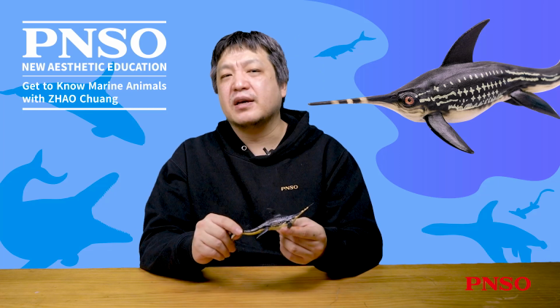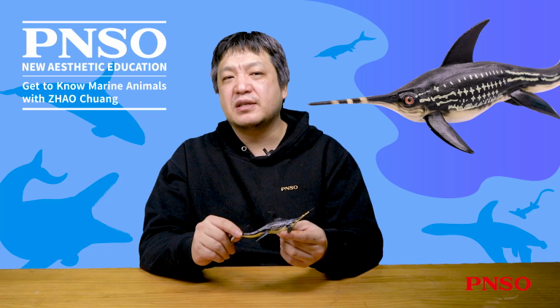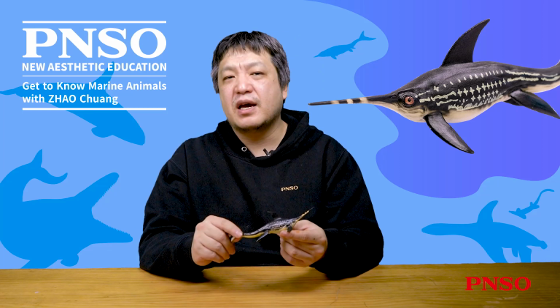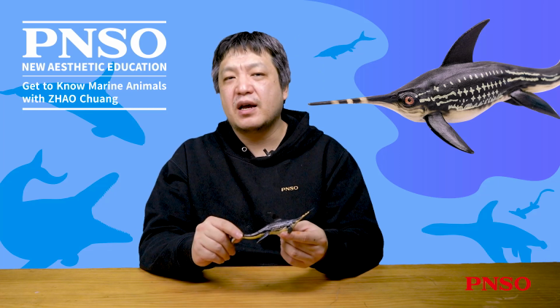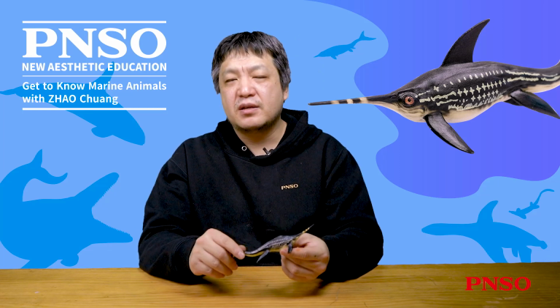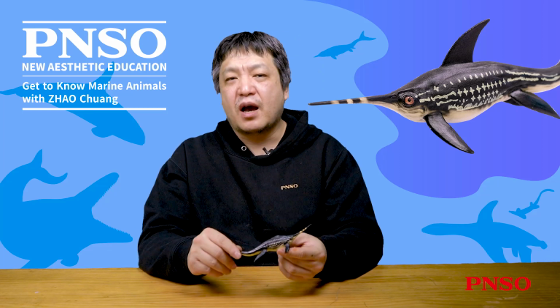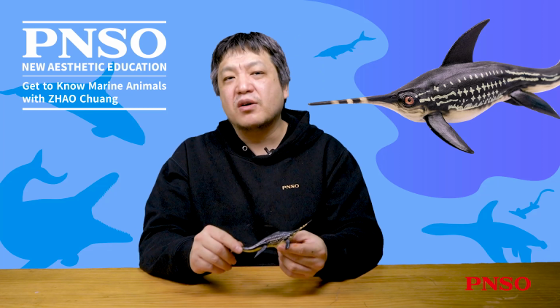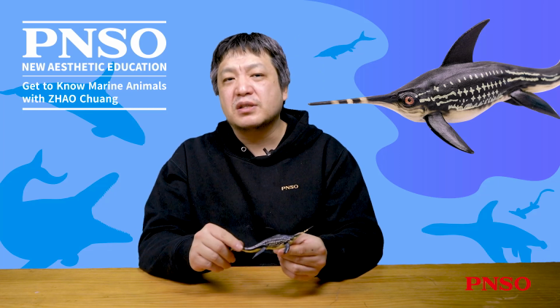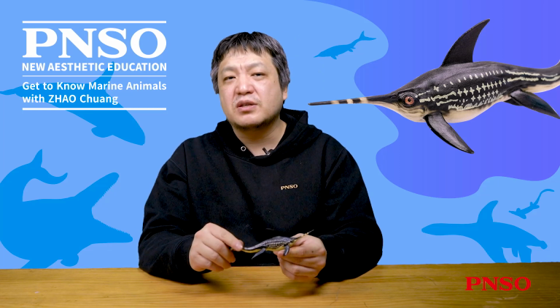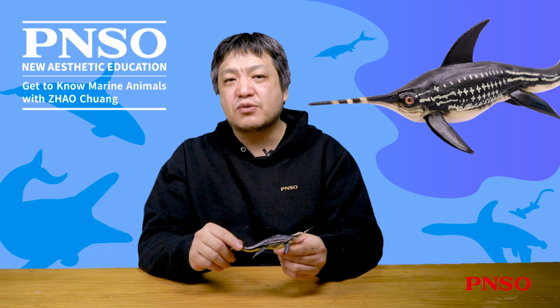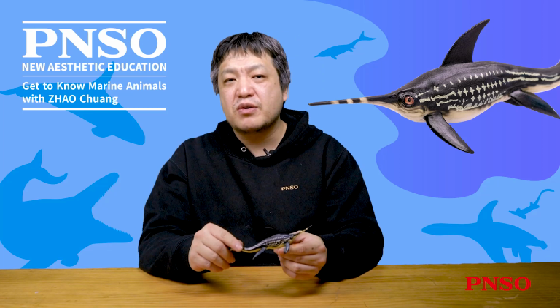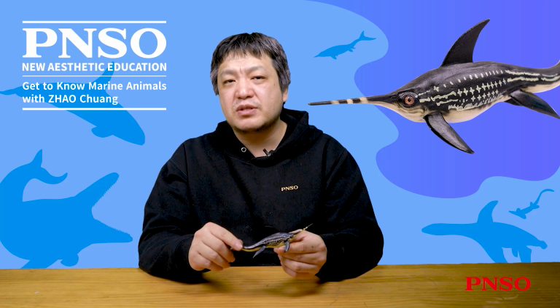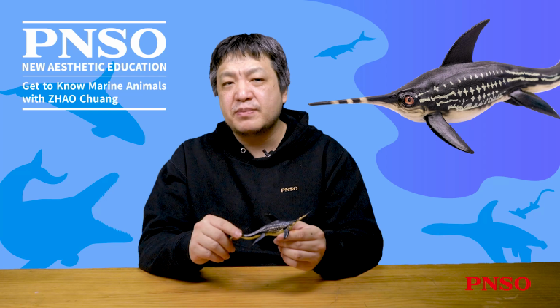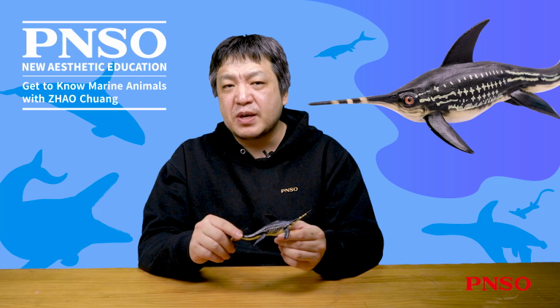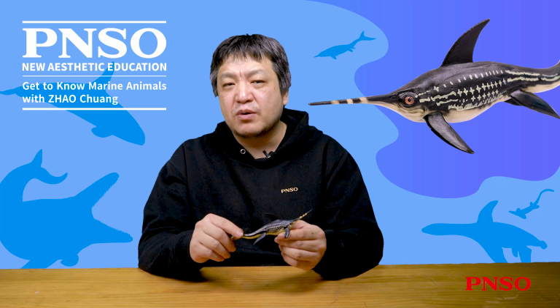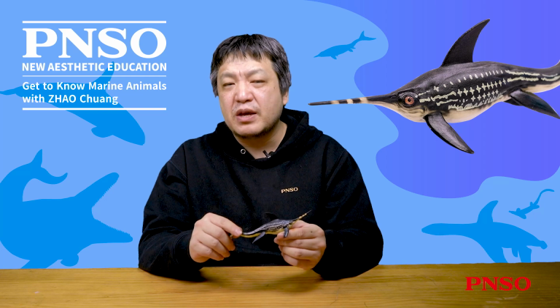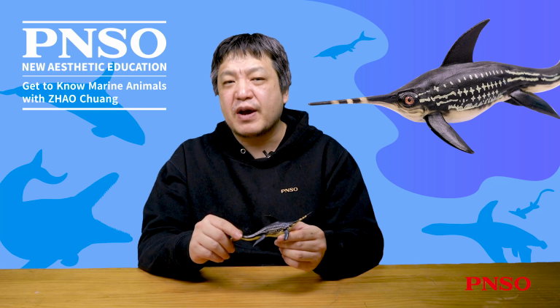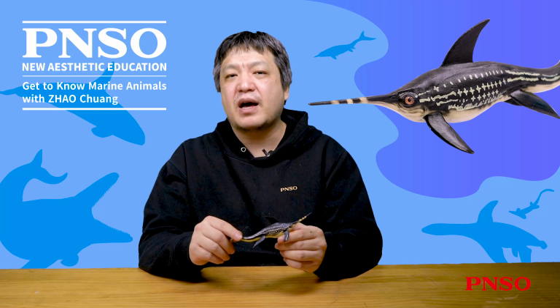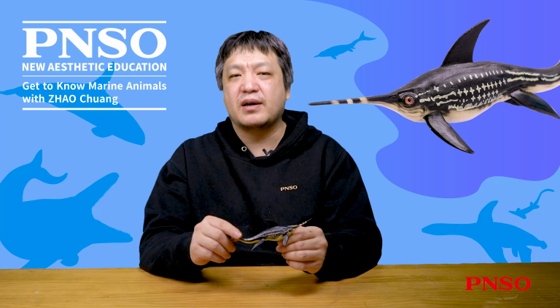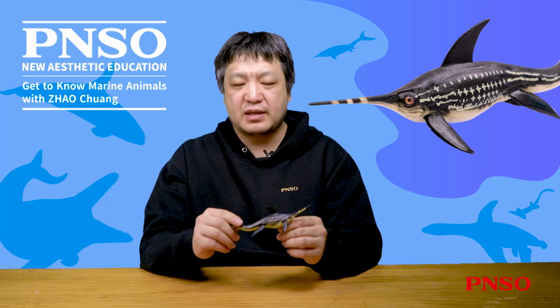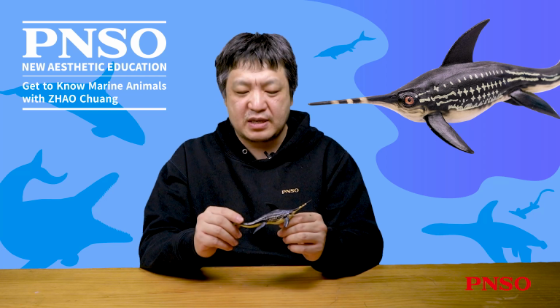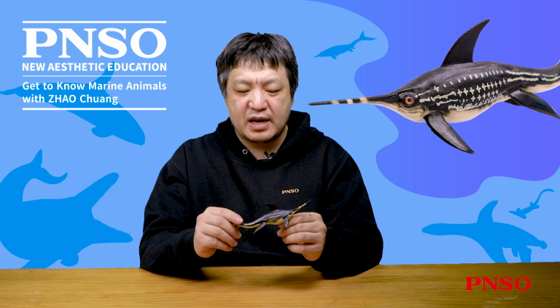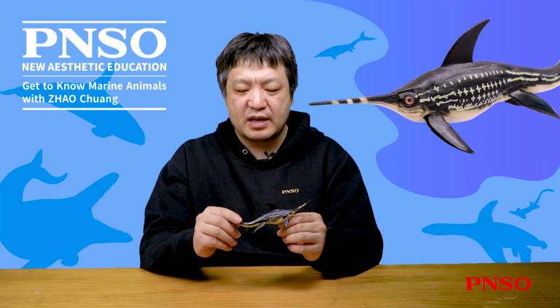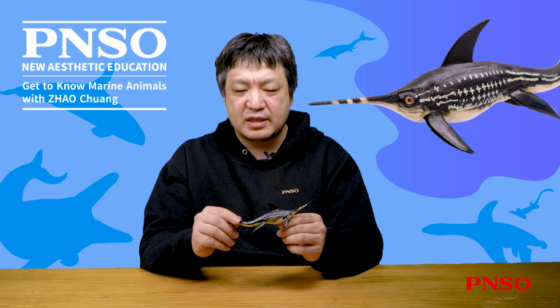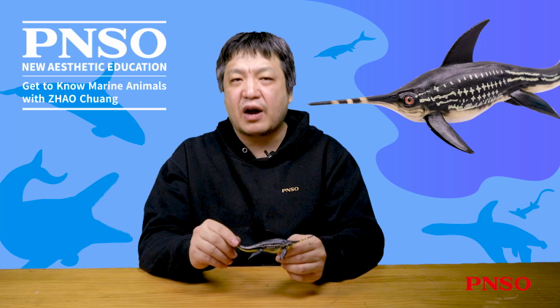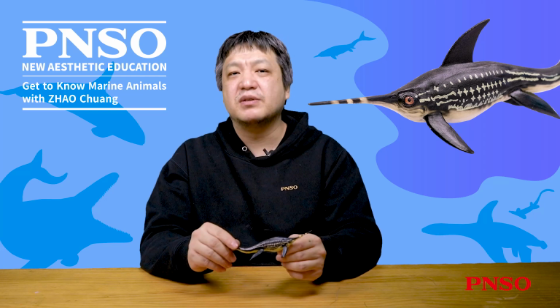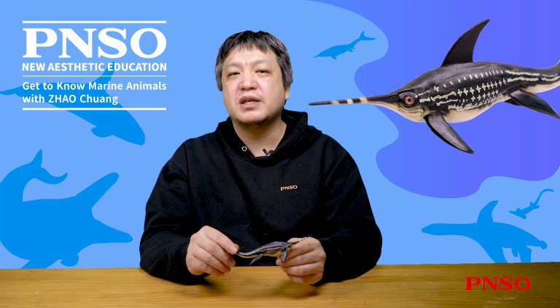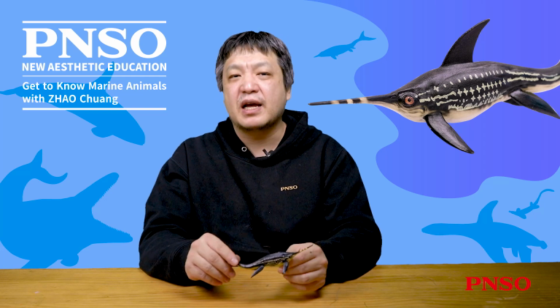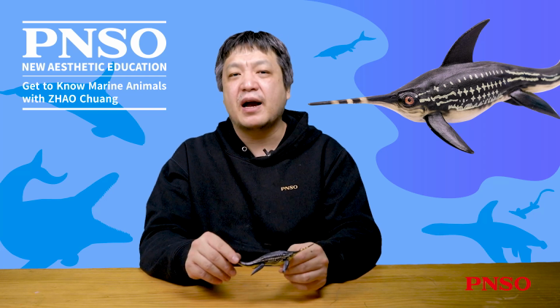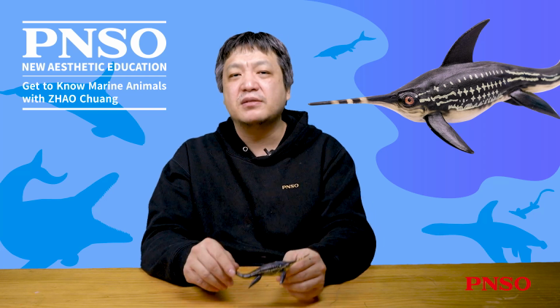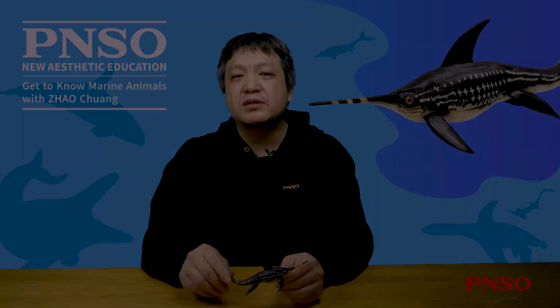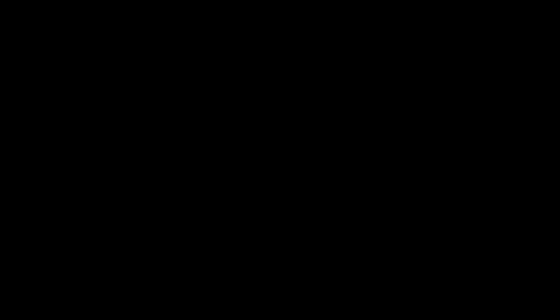The above concludes our introduction of Levi the Eurinosaurus. Thank you all.